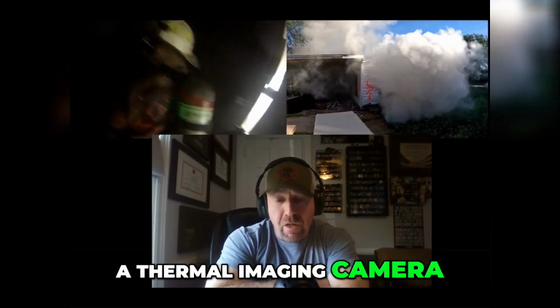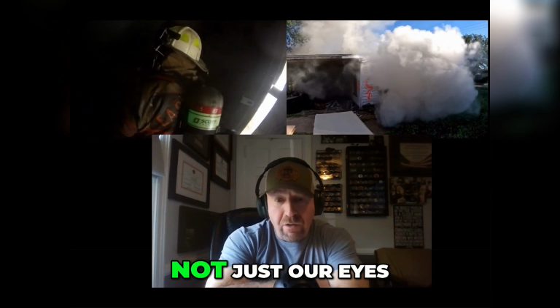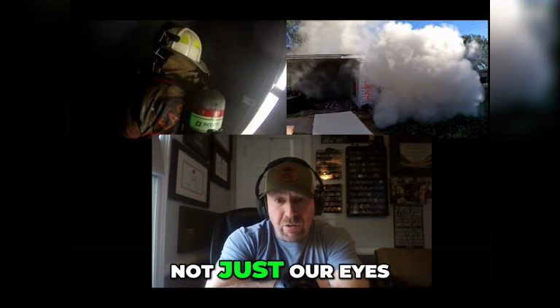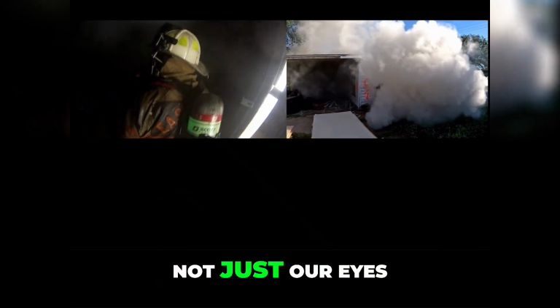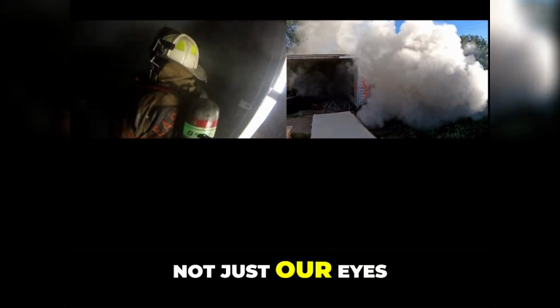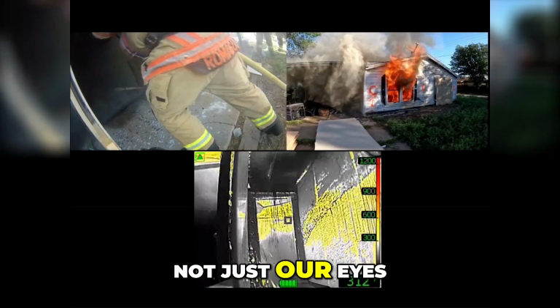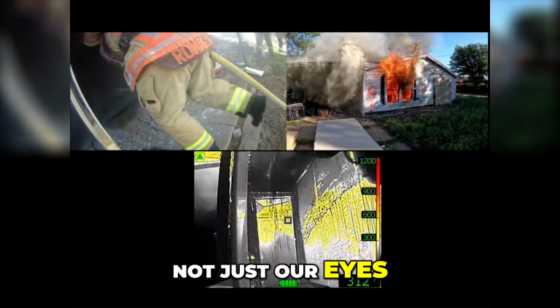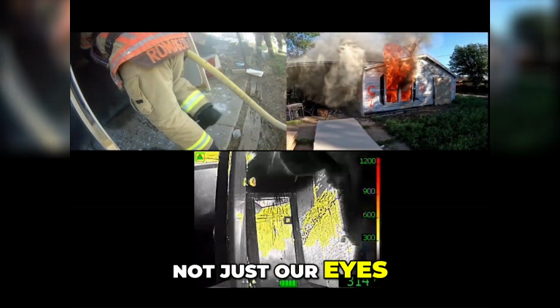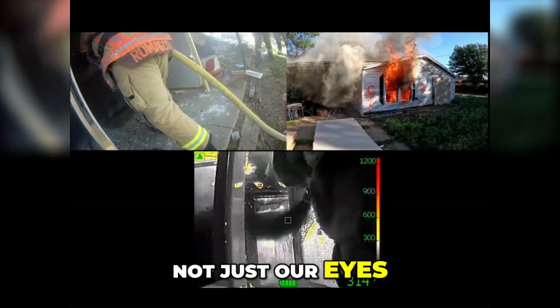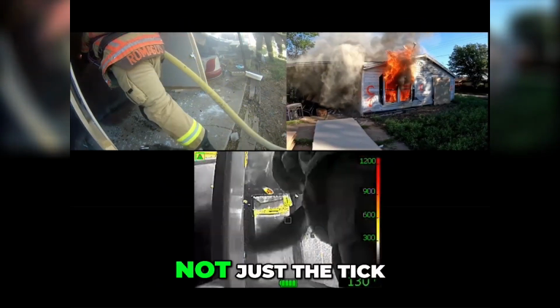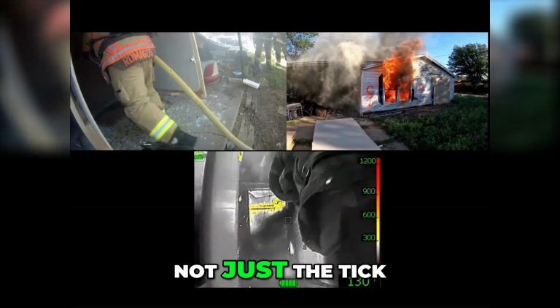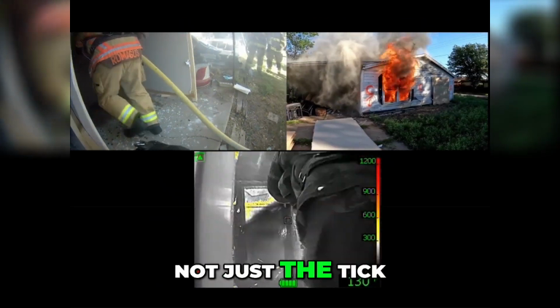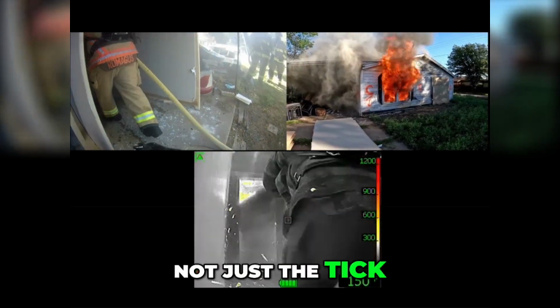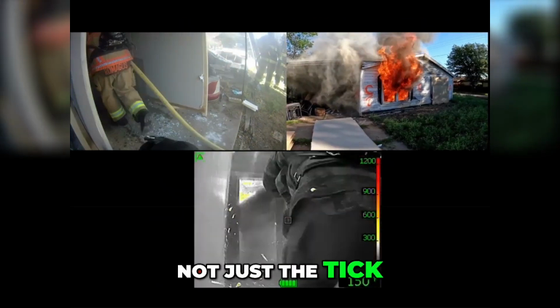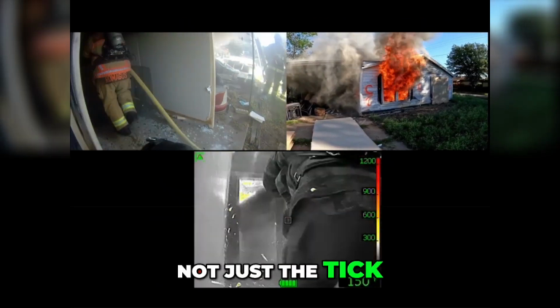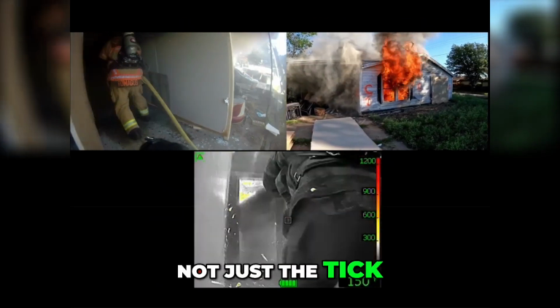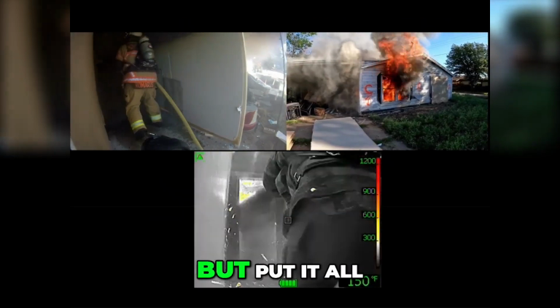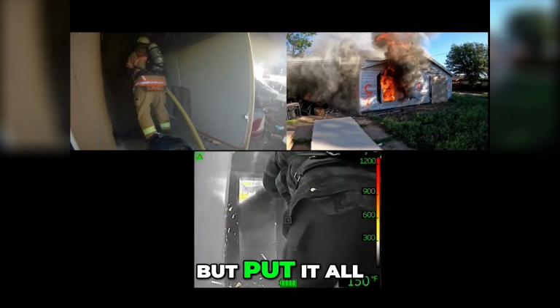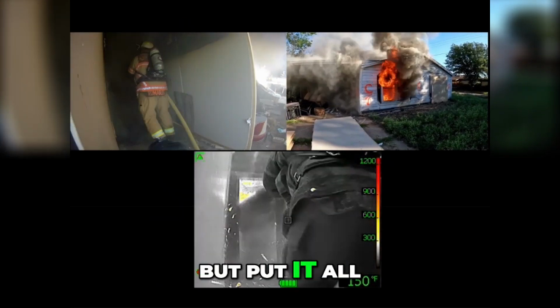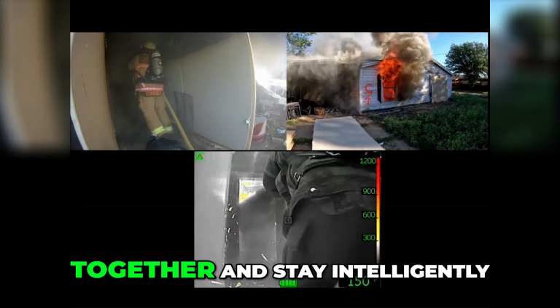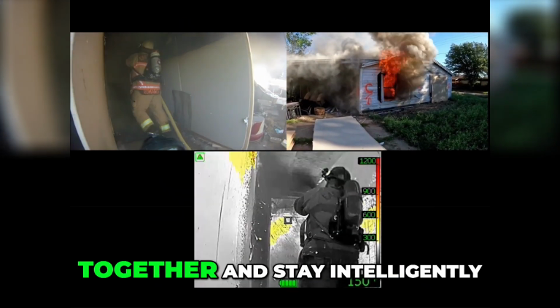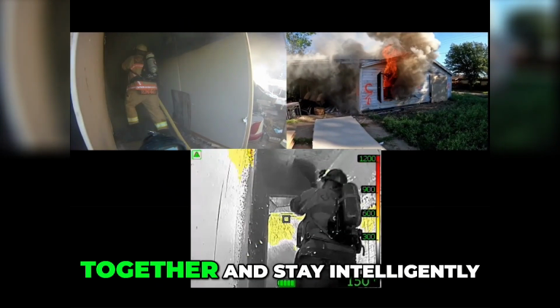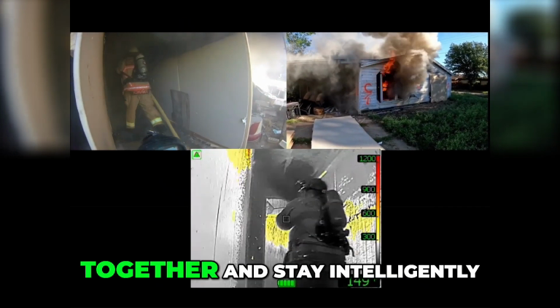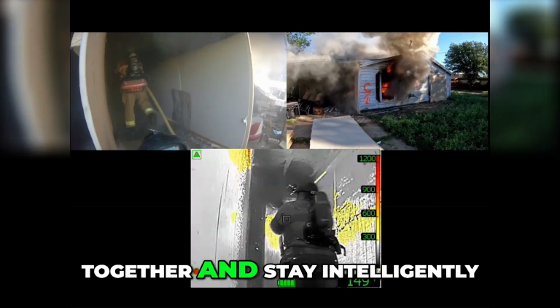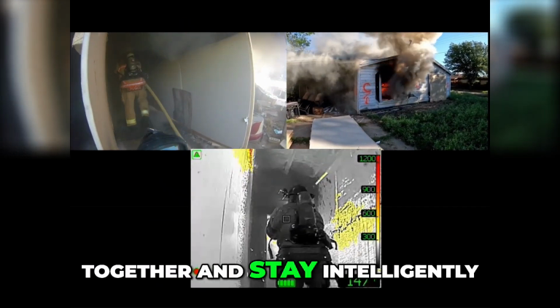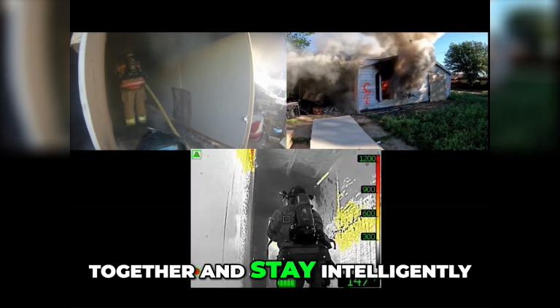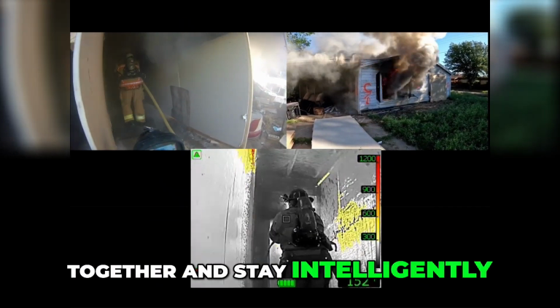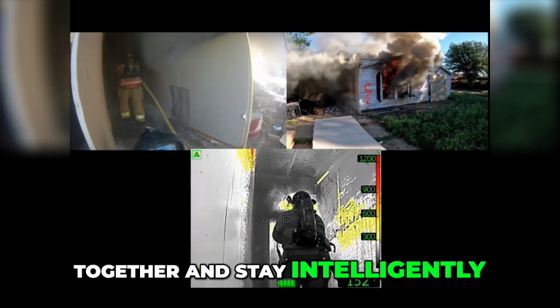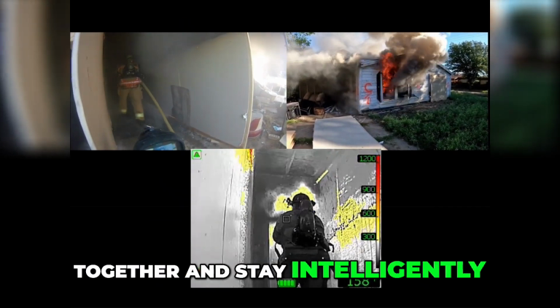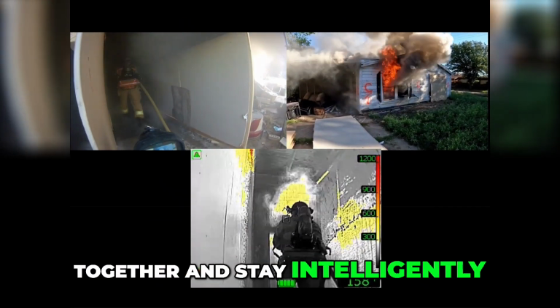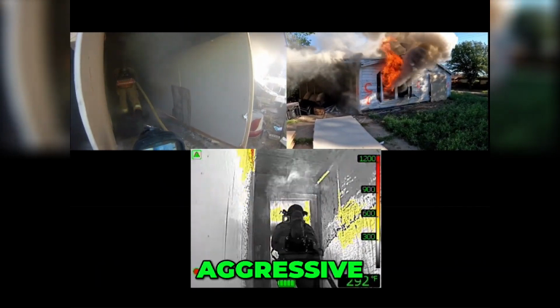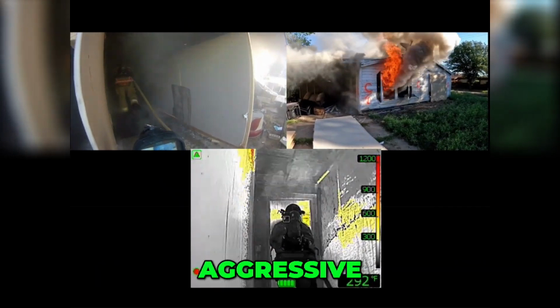Not just our eyes, not just the tick — put it all together and stay intelligently aggressive.